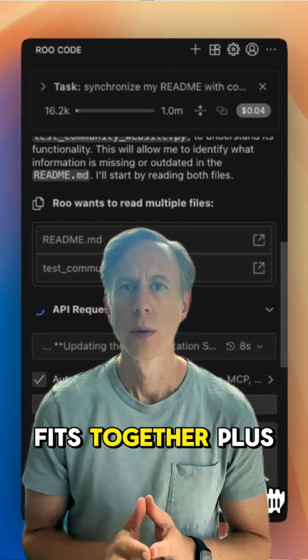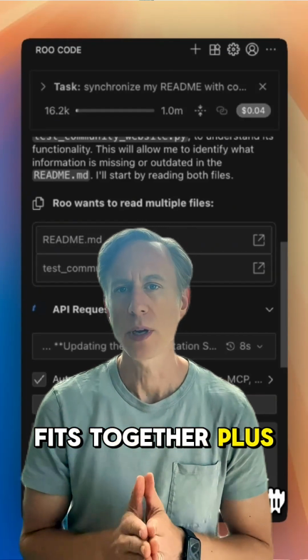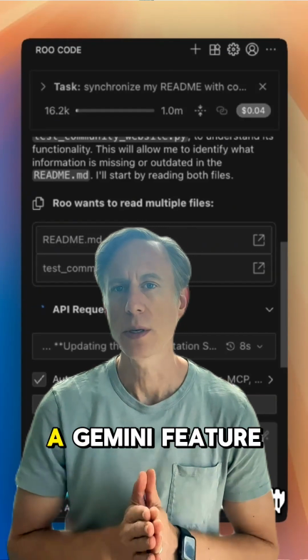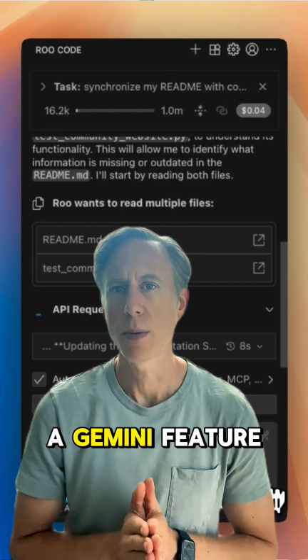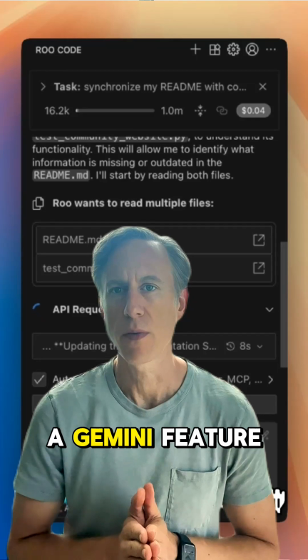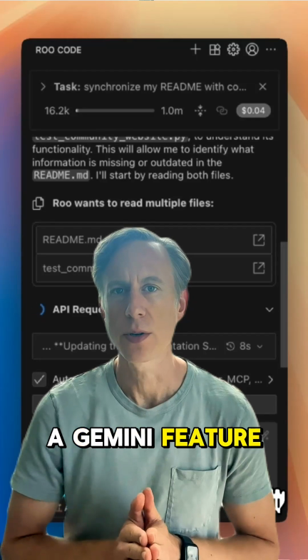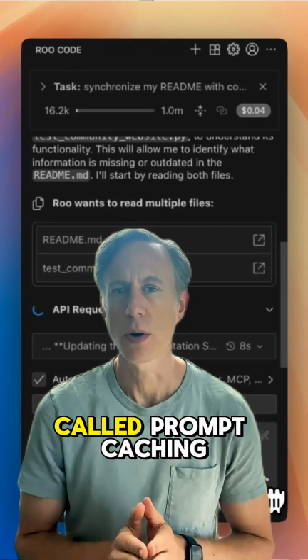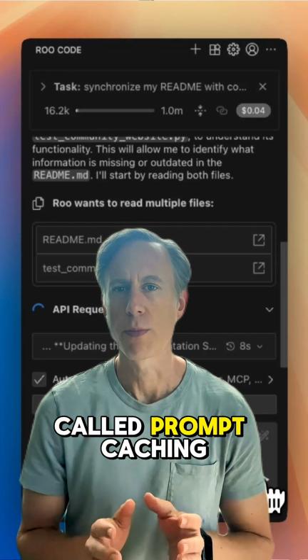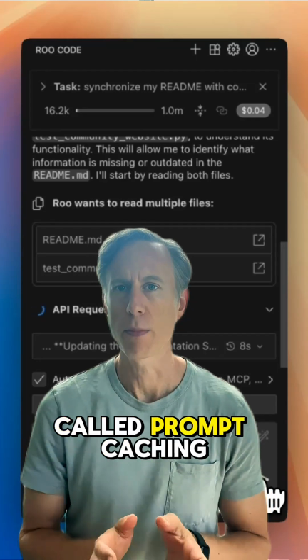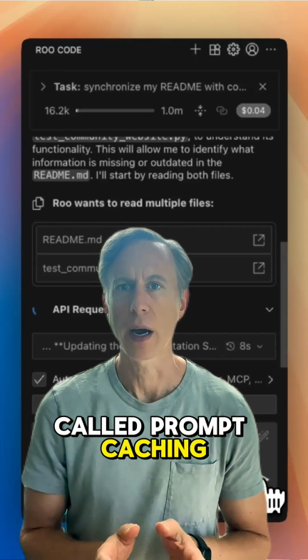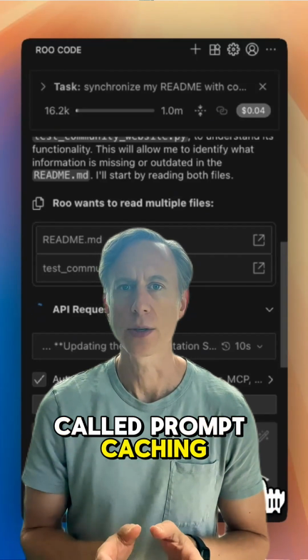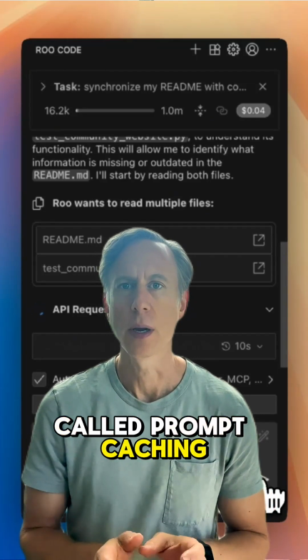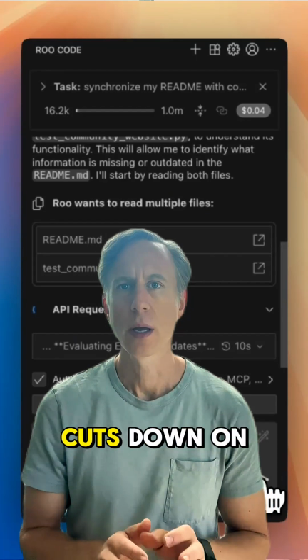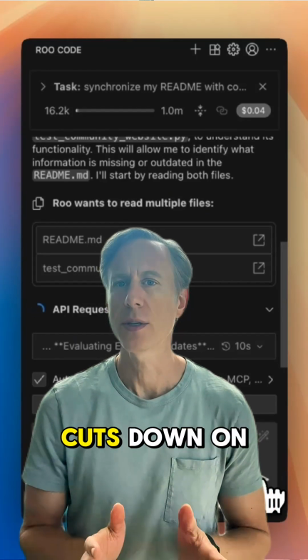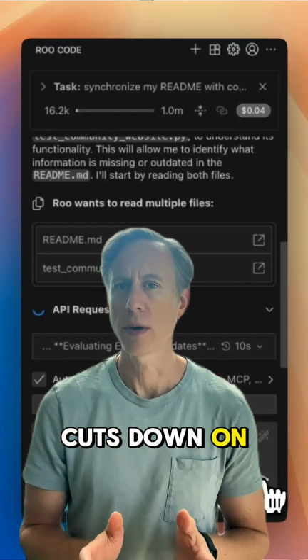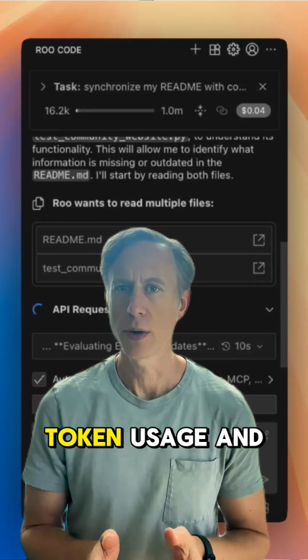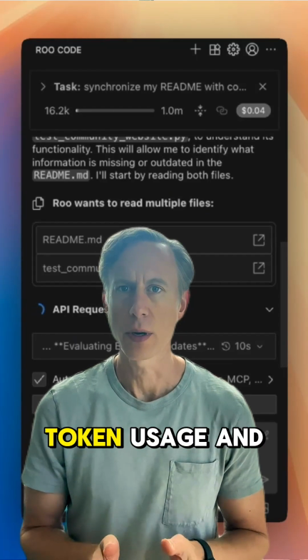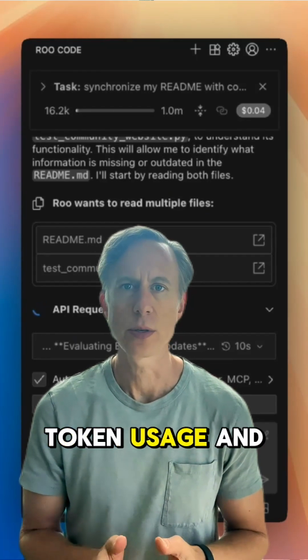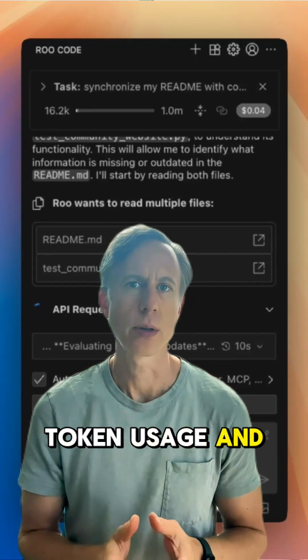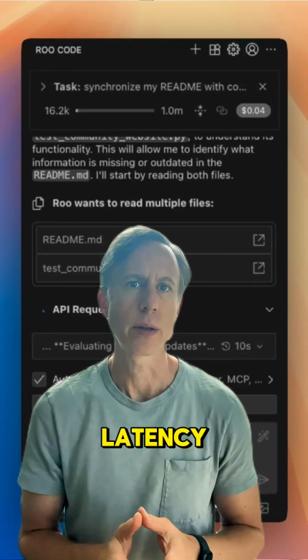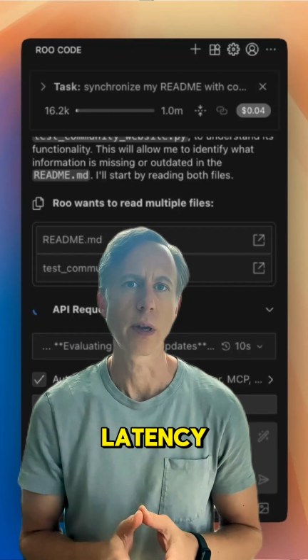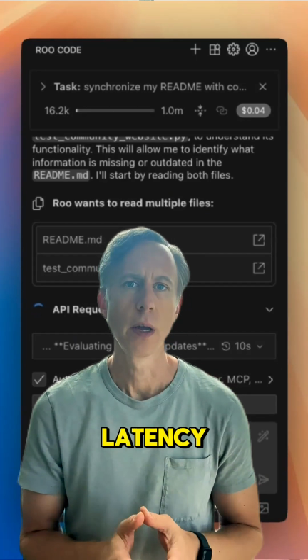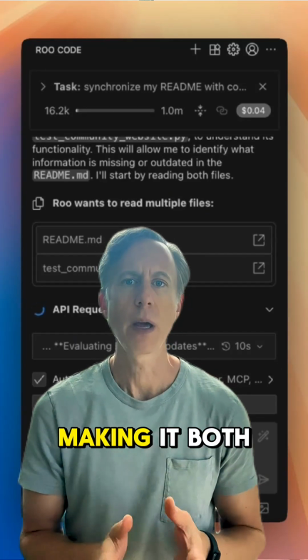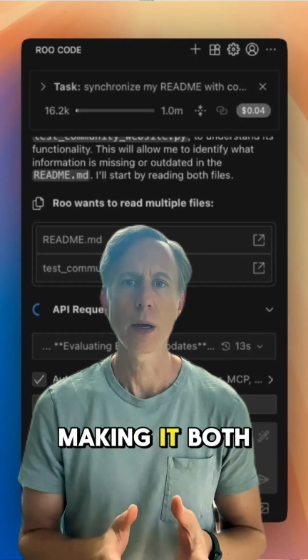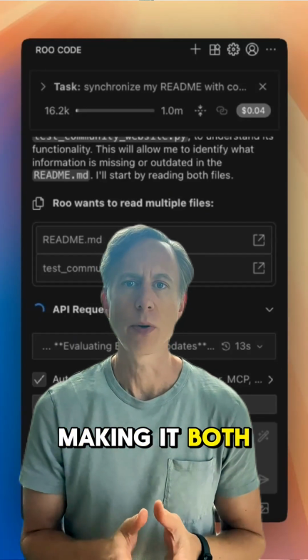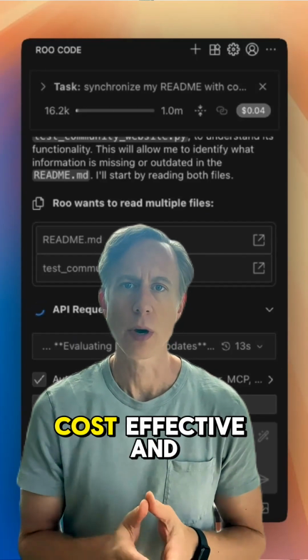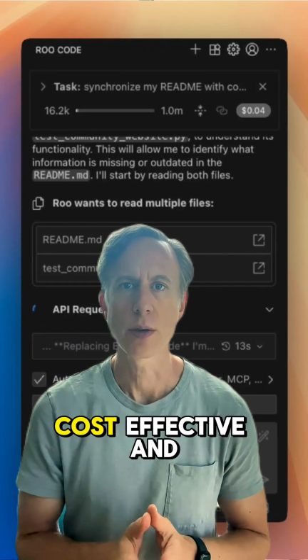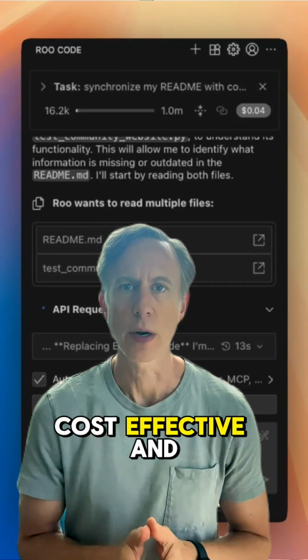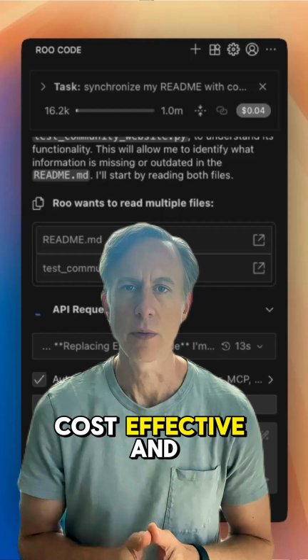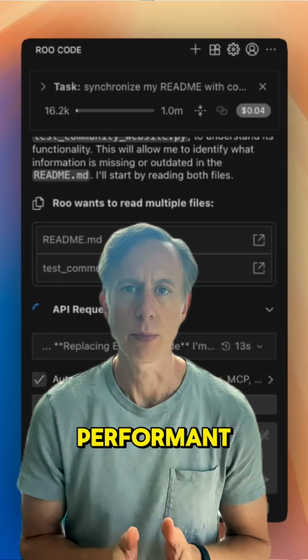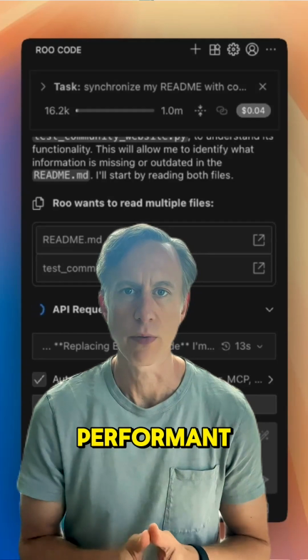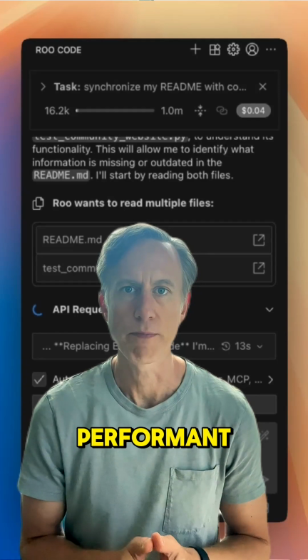Plus, a Gemini feature called prompt caching cuts down on token usage and latency, making it both cost-effective and performant.